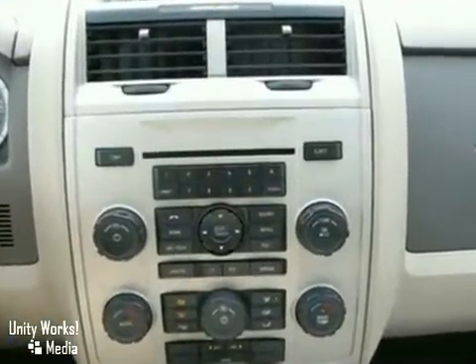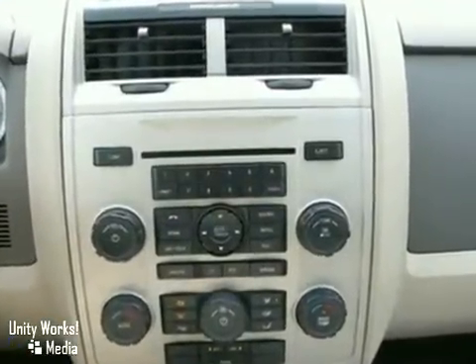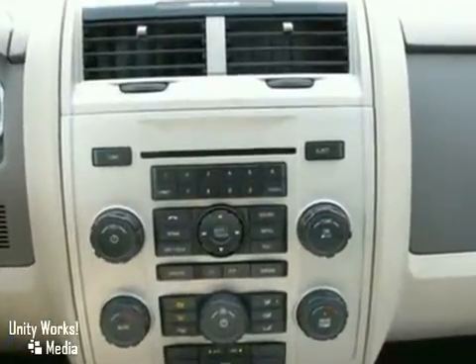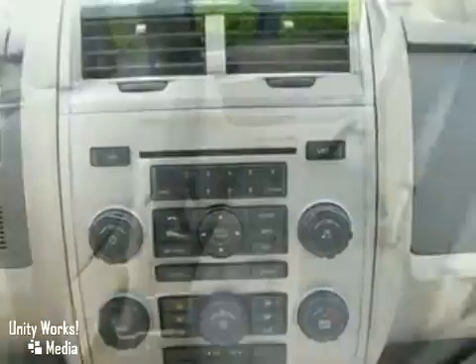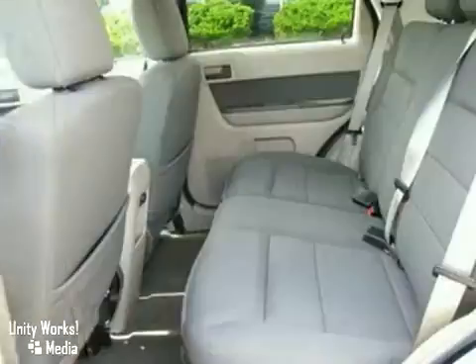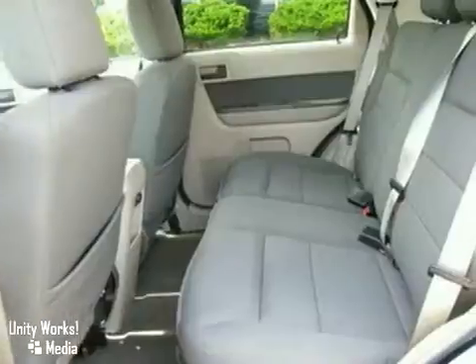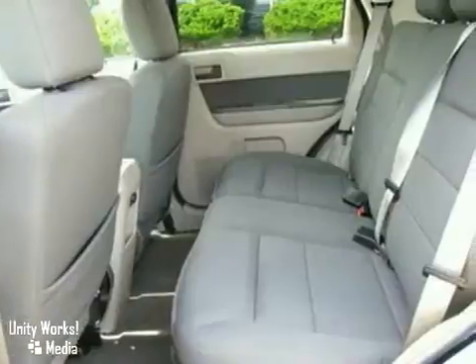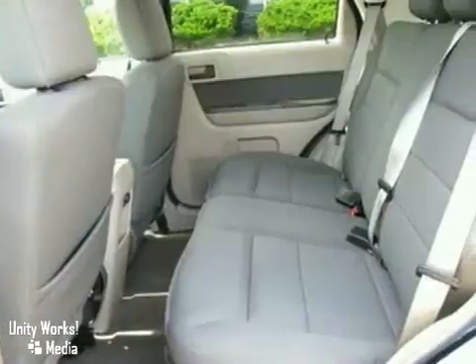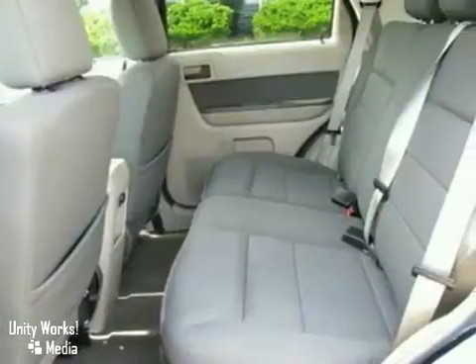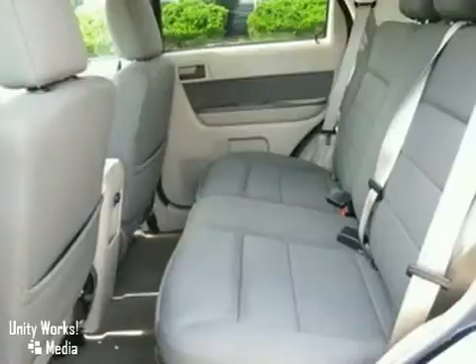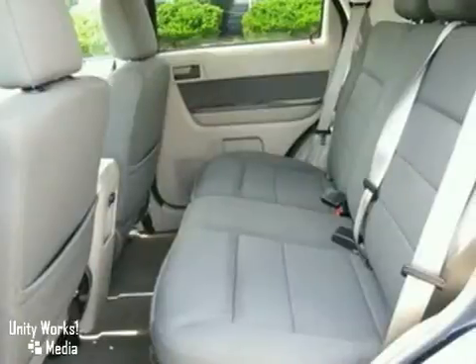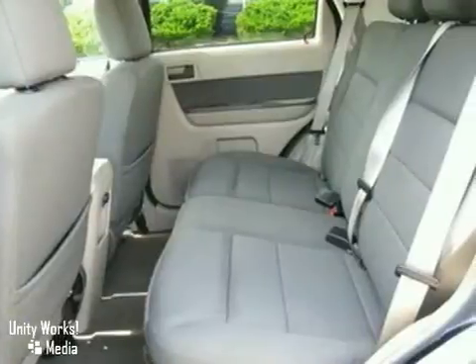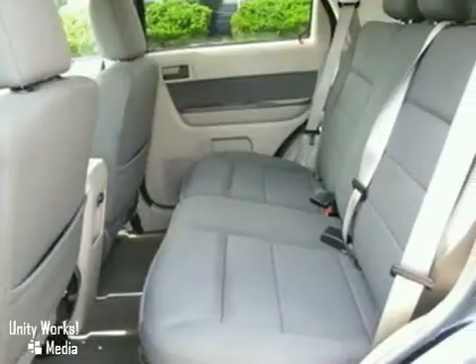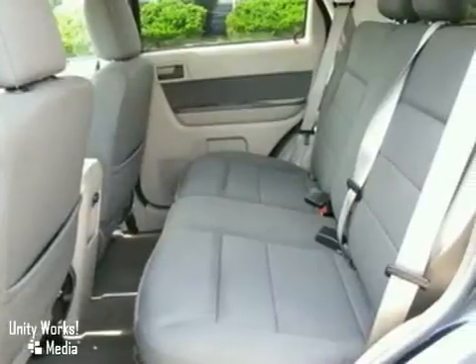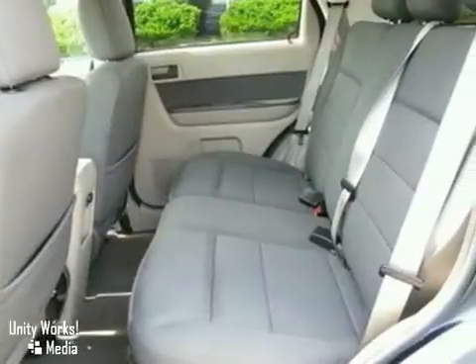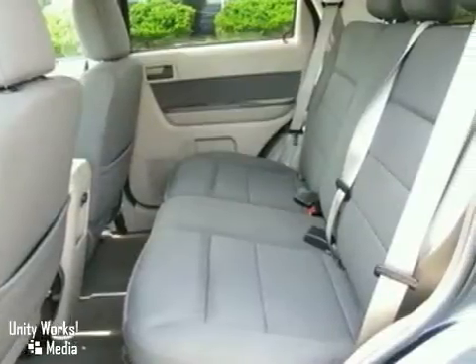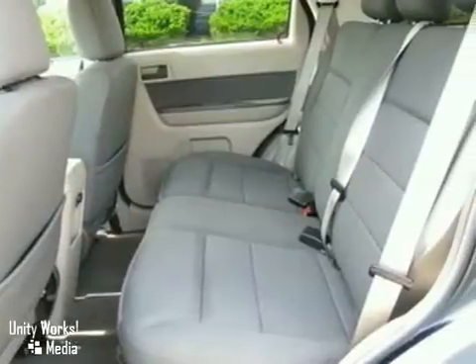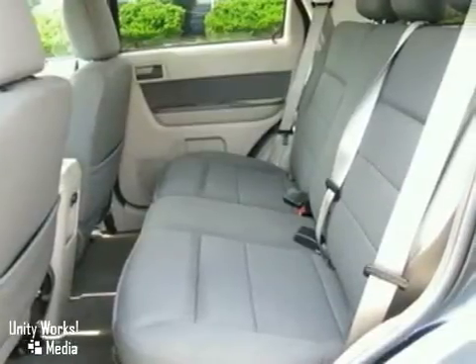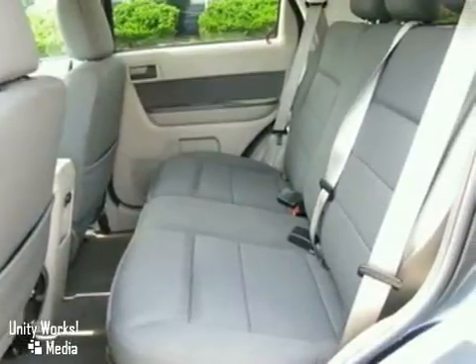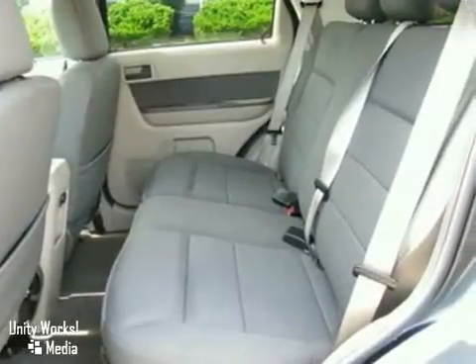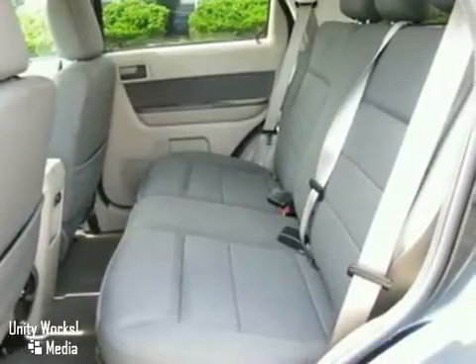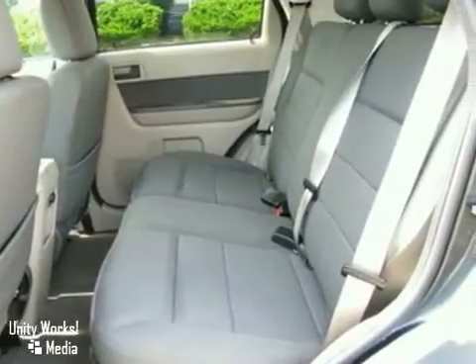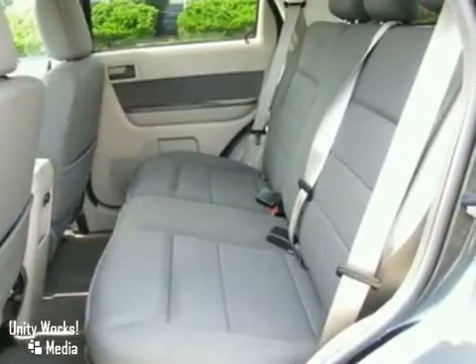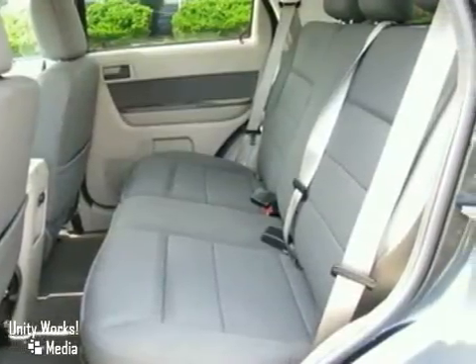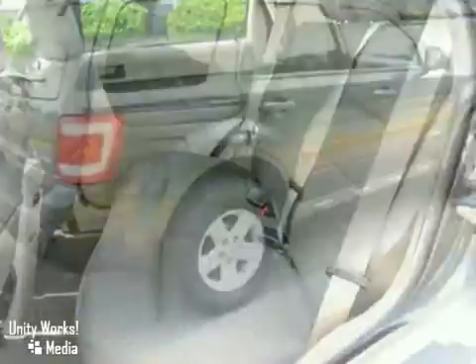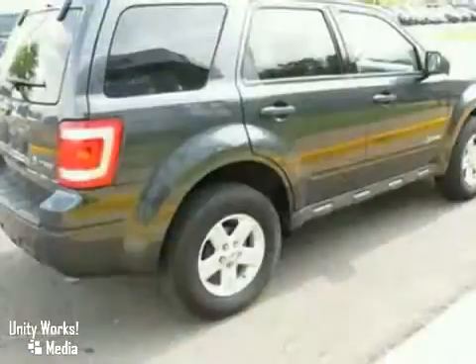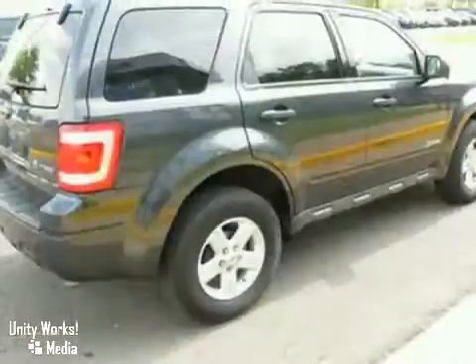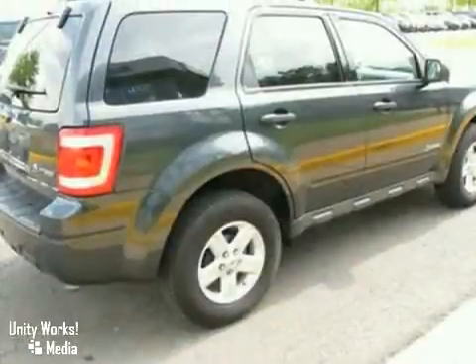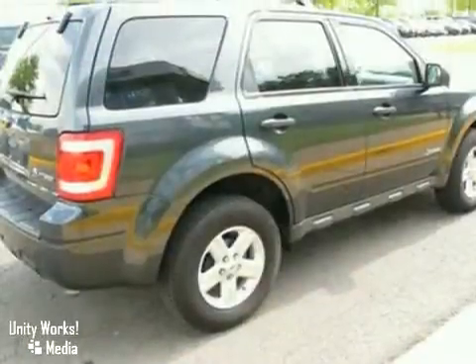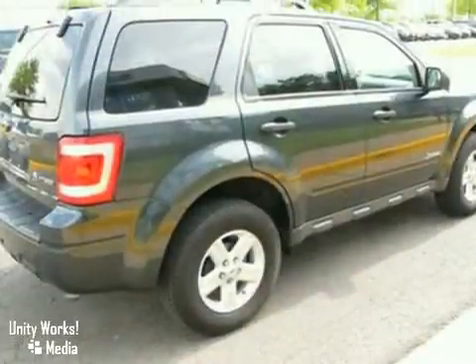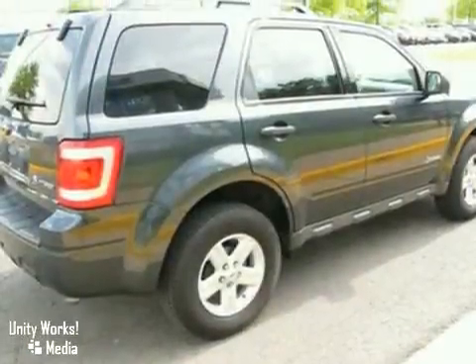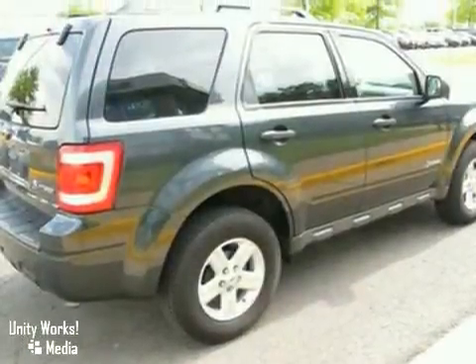This 09 Escape is the small SUV for all your big adventures. Test drive it today.